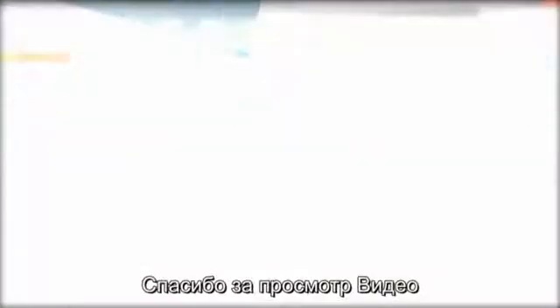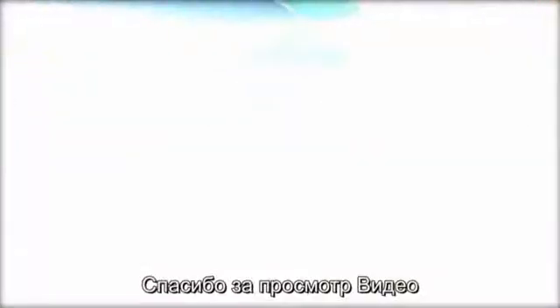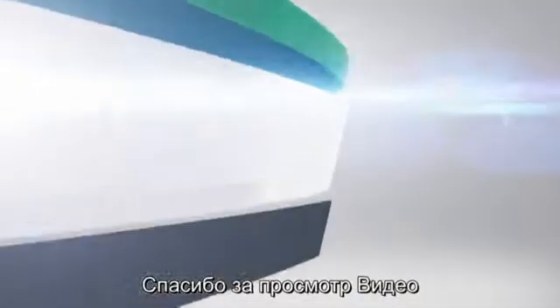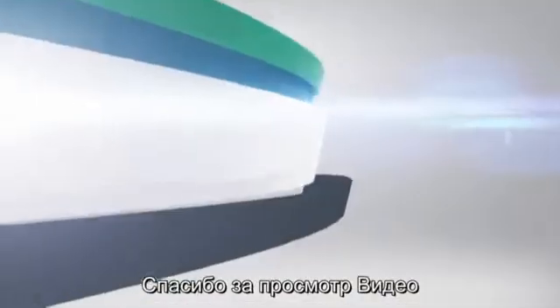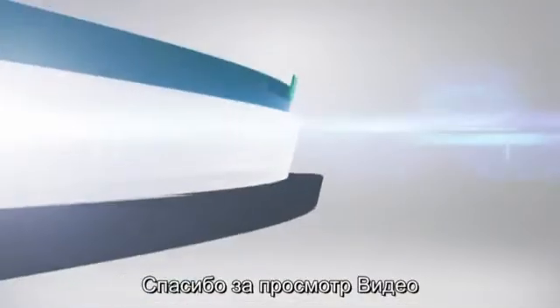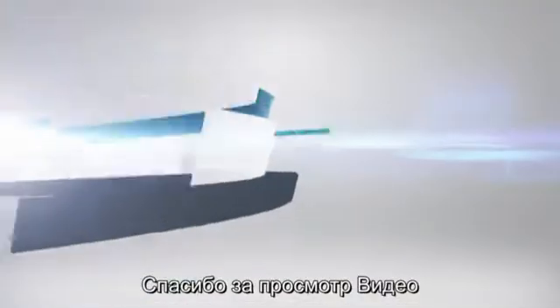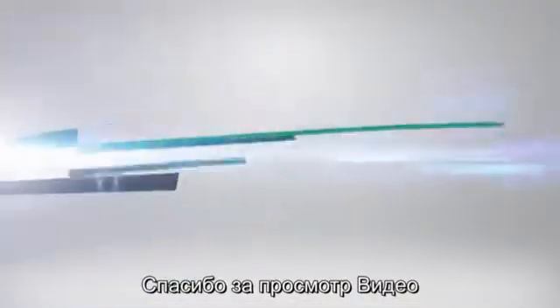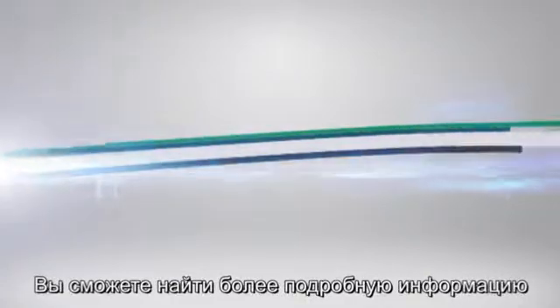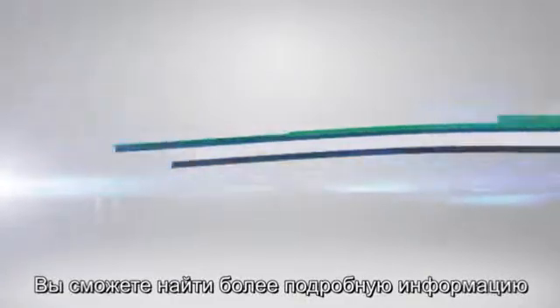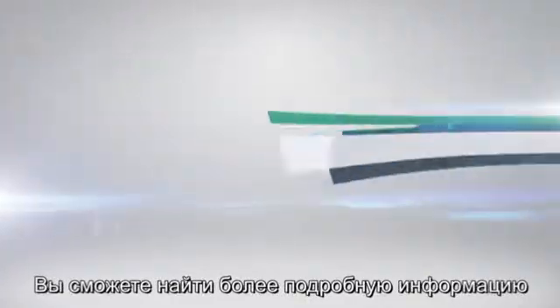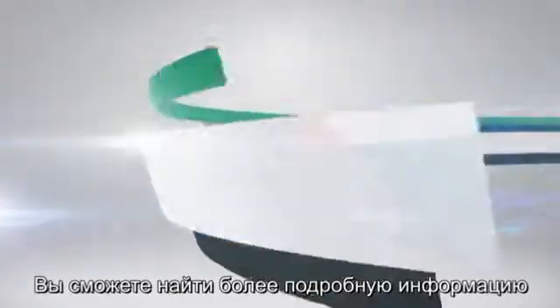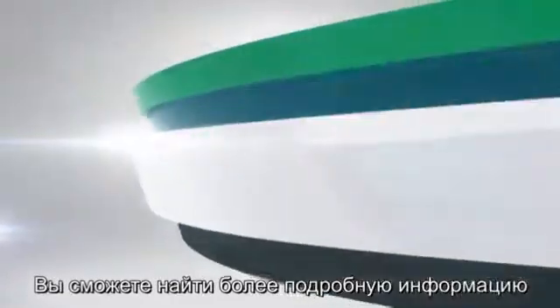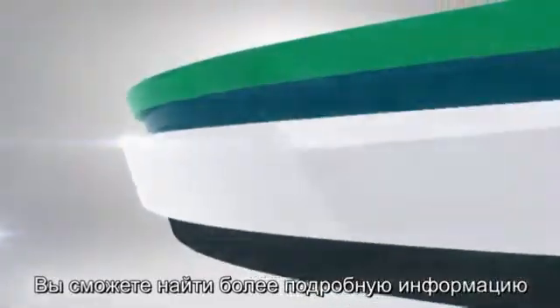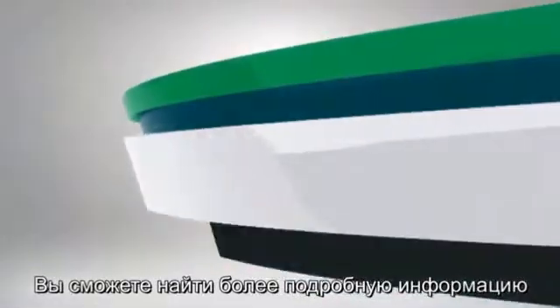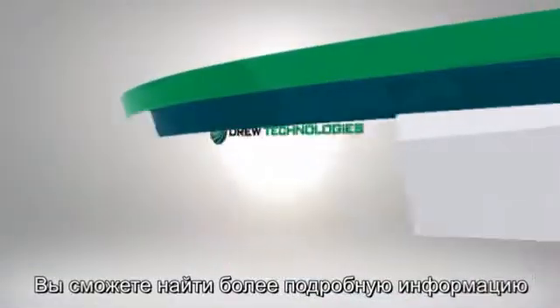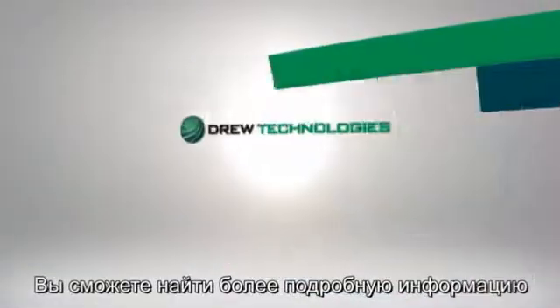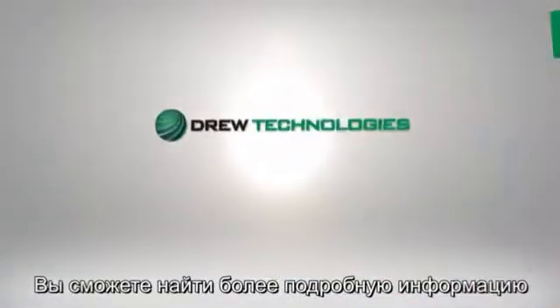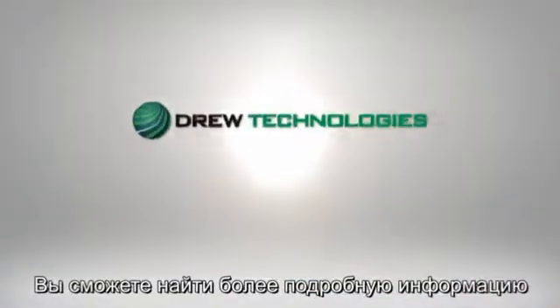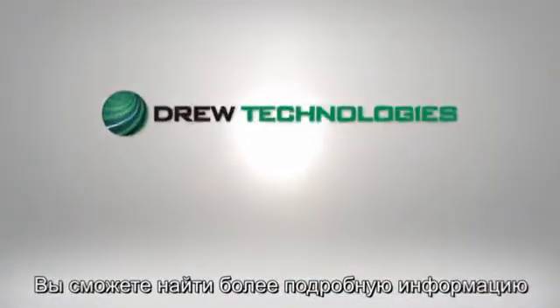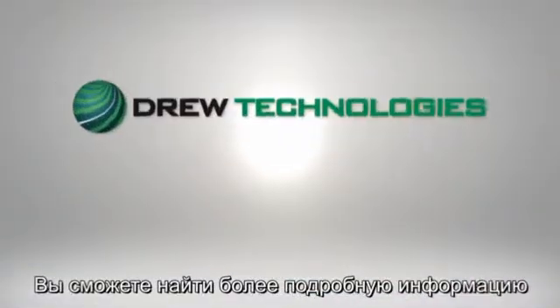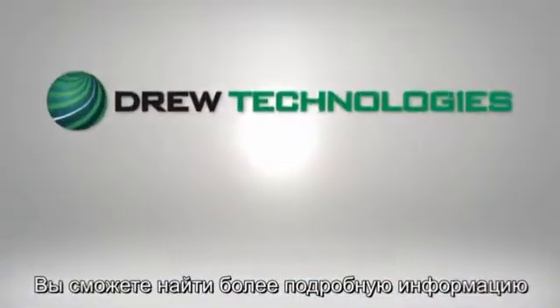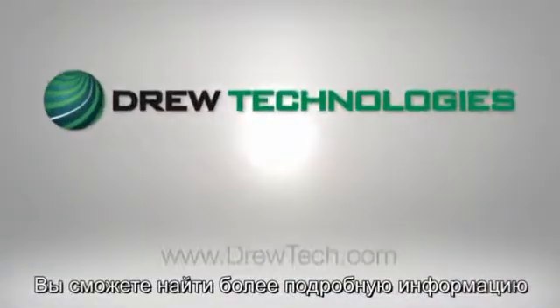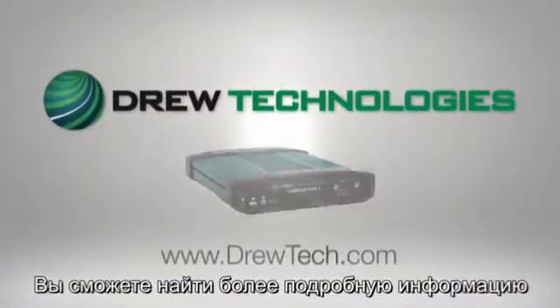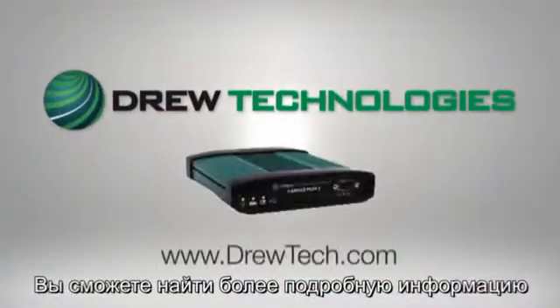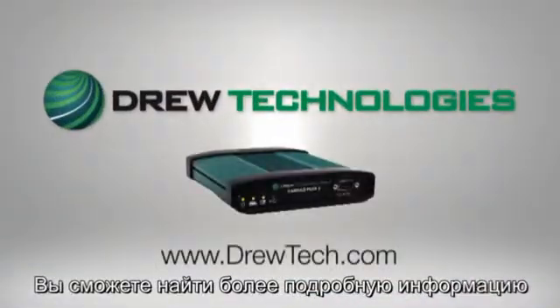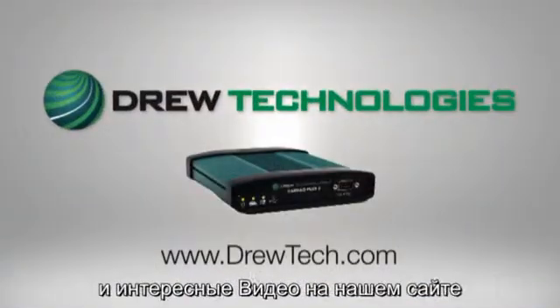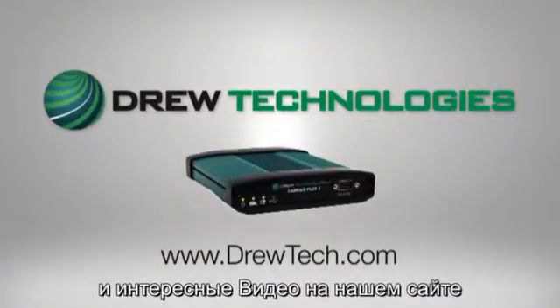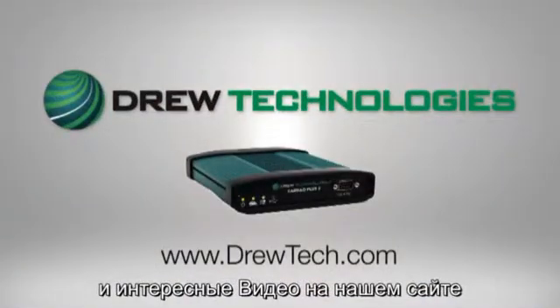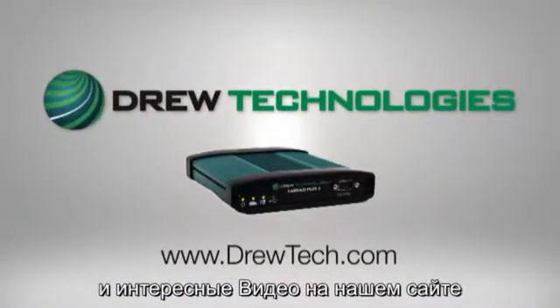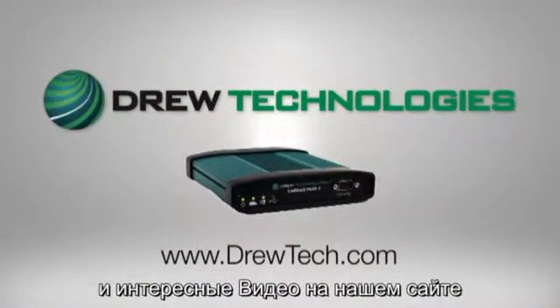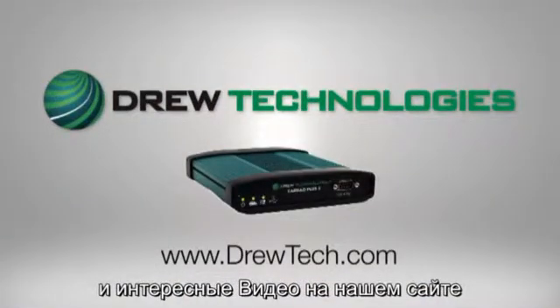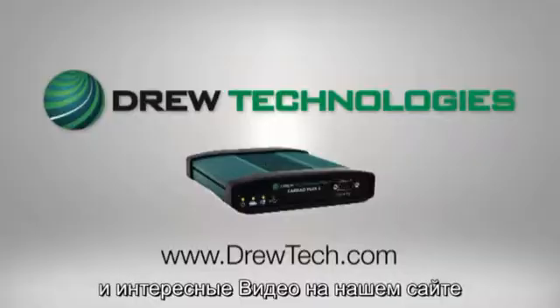Thank you for watching. For more detailed information and videos, visit our website at DrewTech.com.